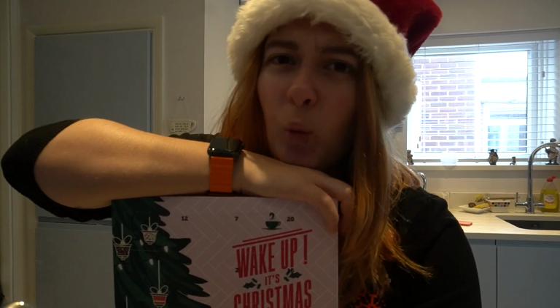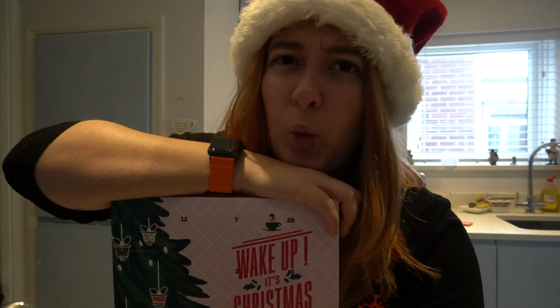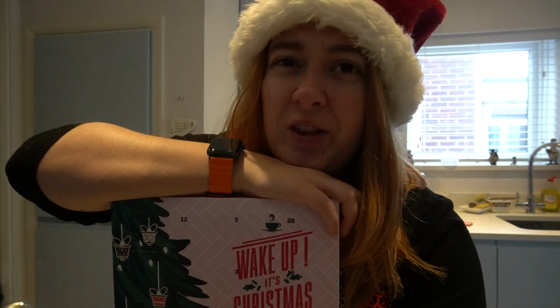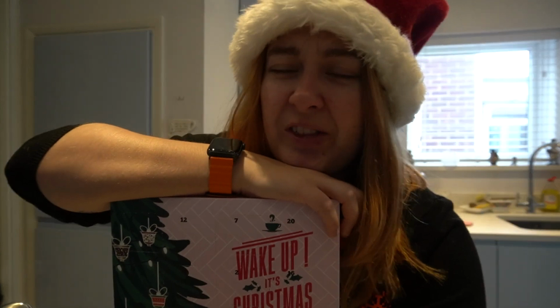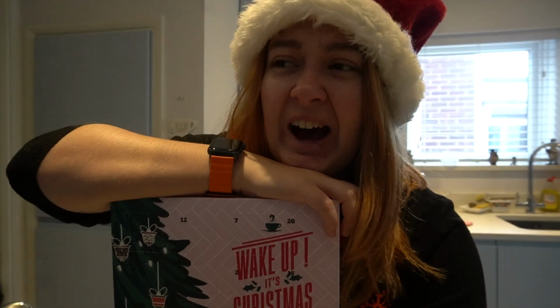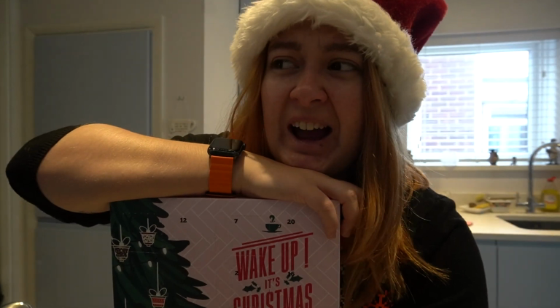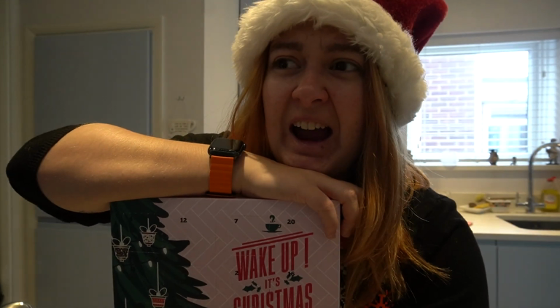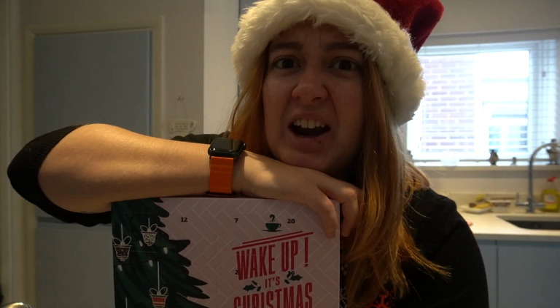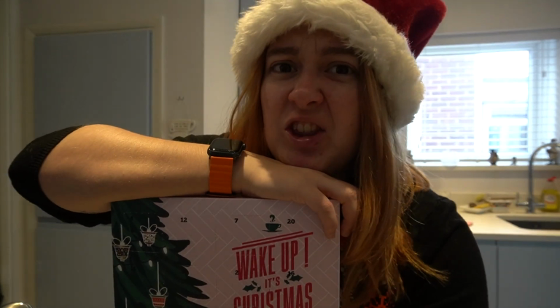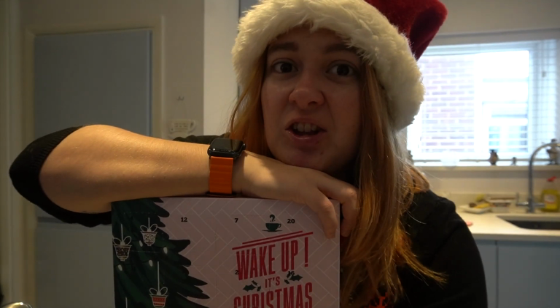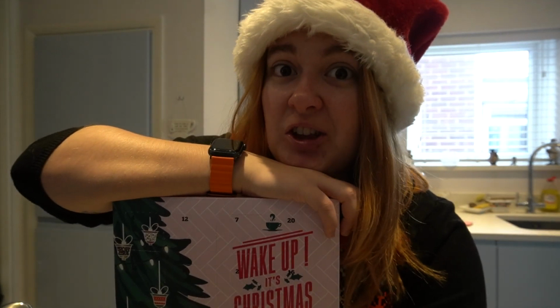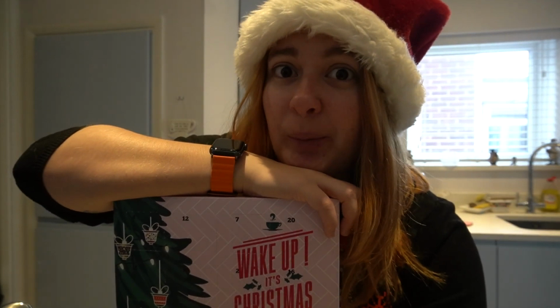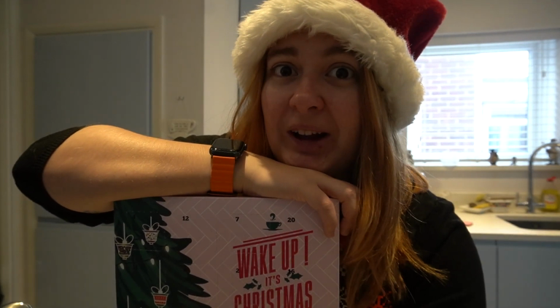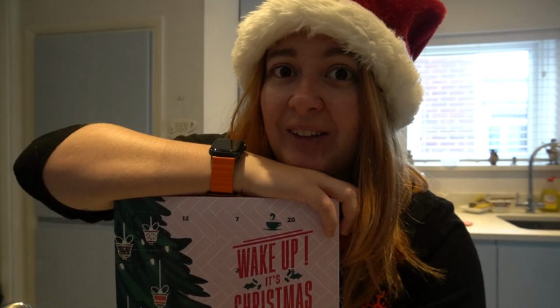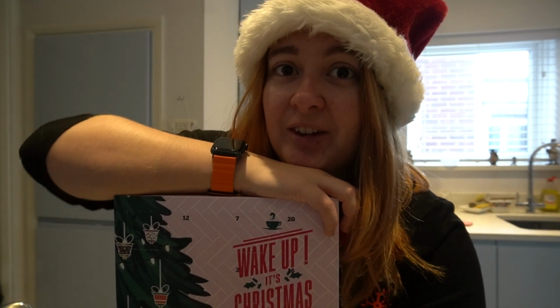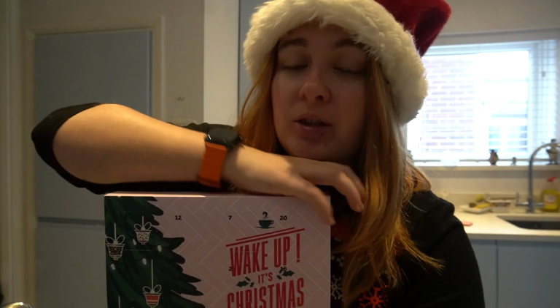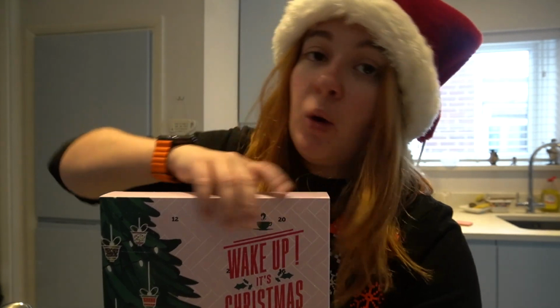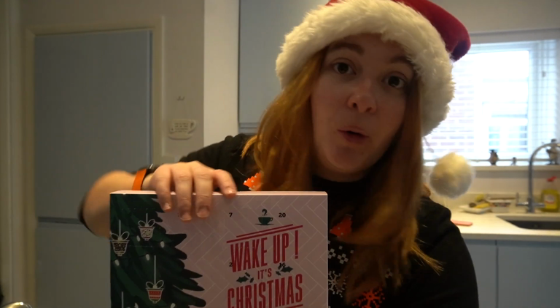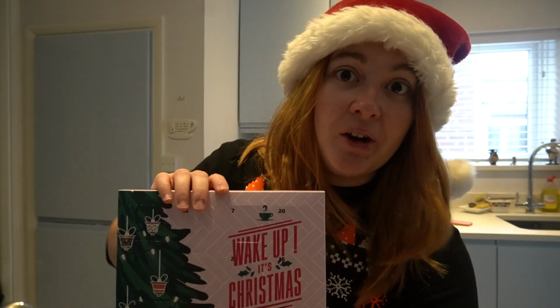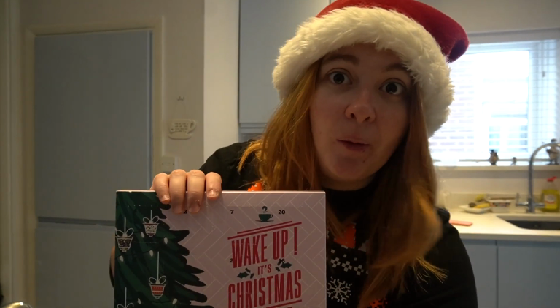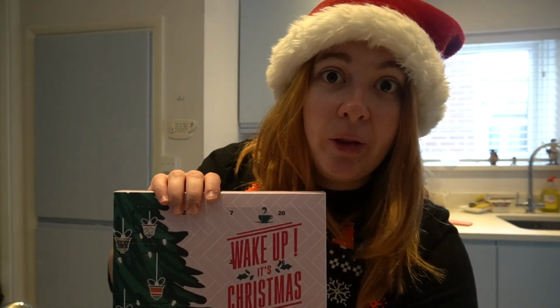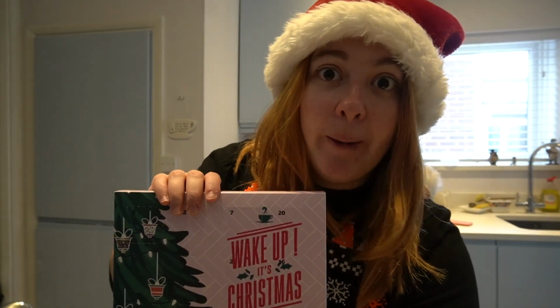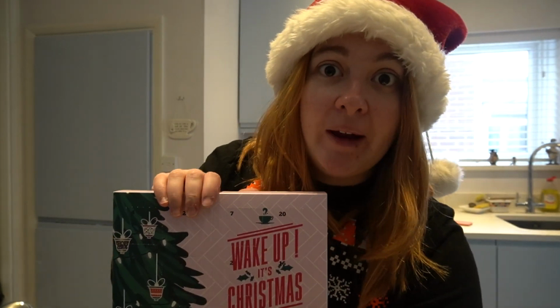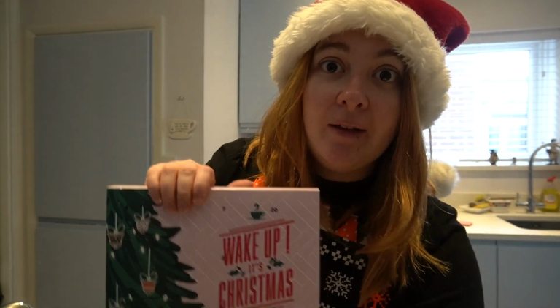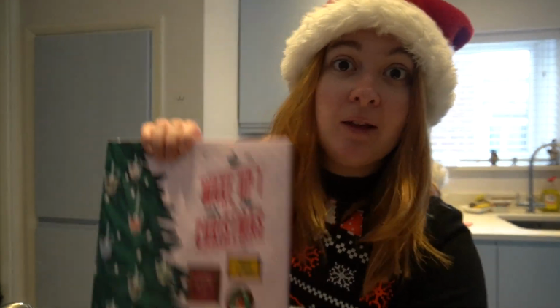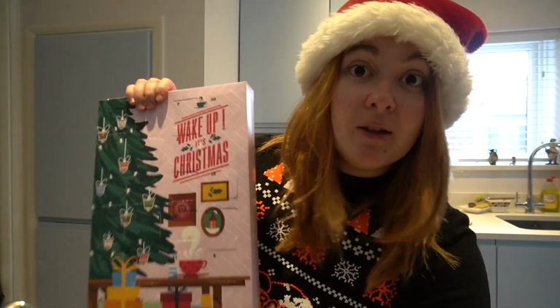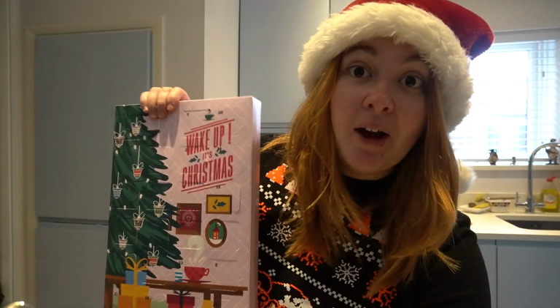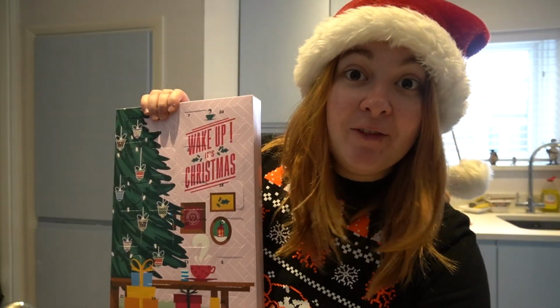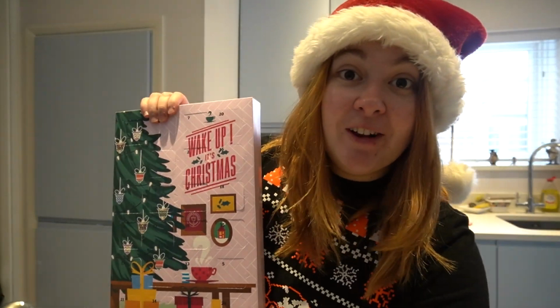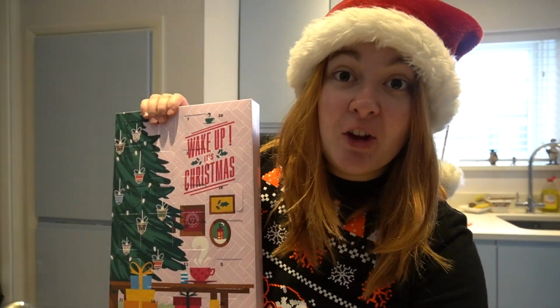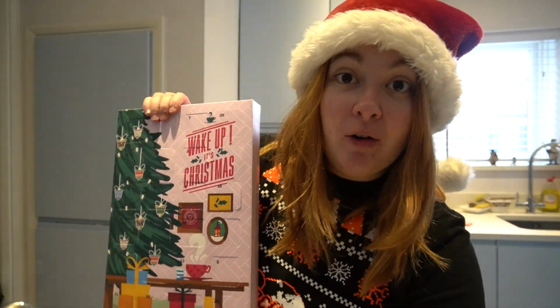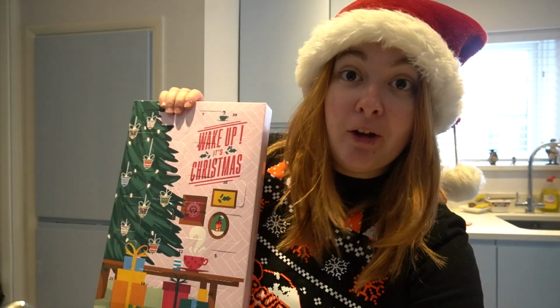What's that? It's December 11th? Well, you know what that means — it's time for another coffee!